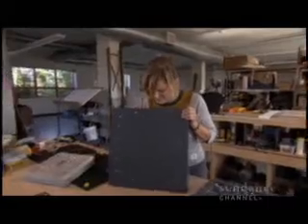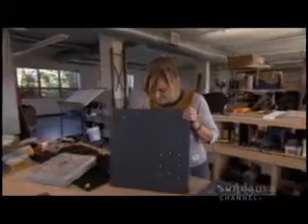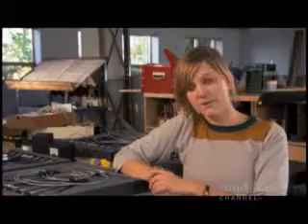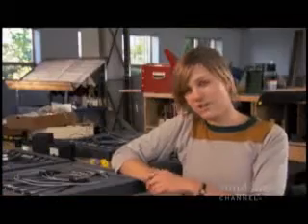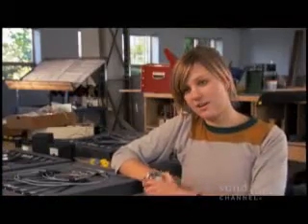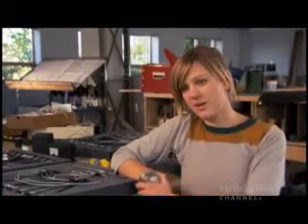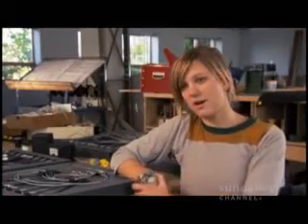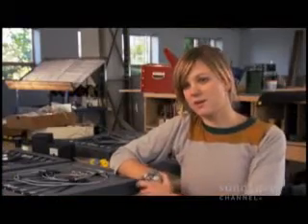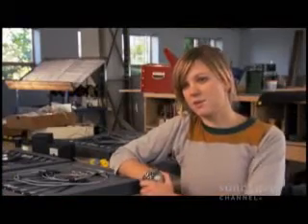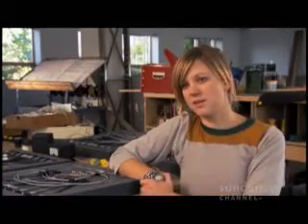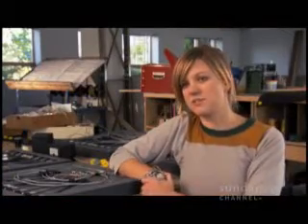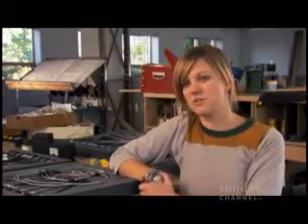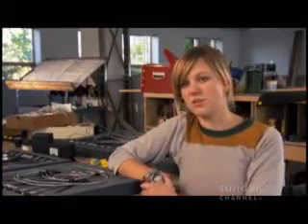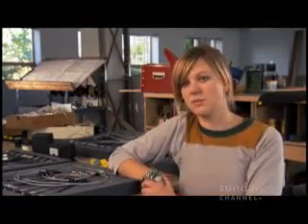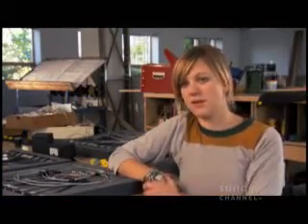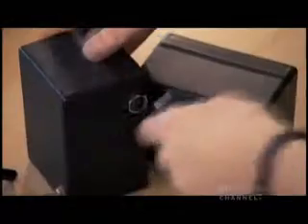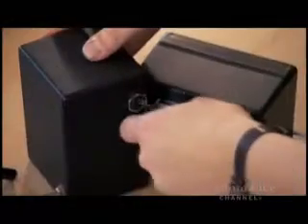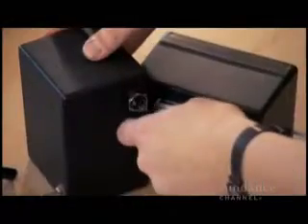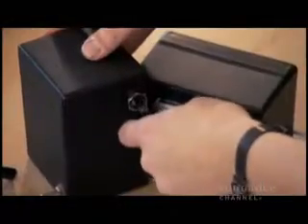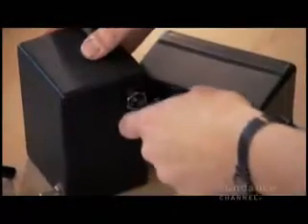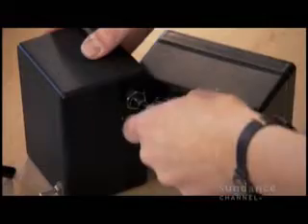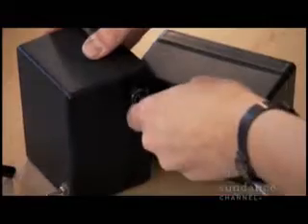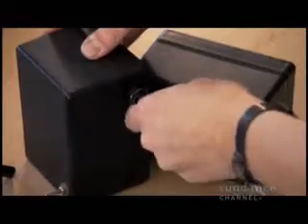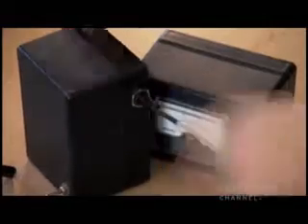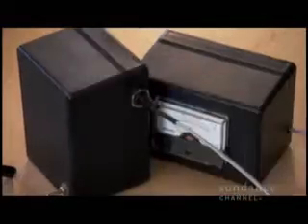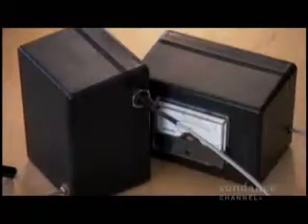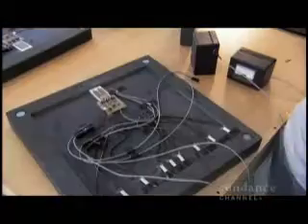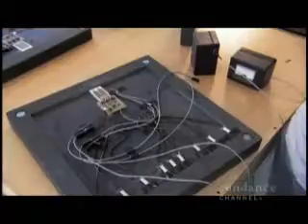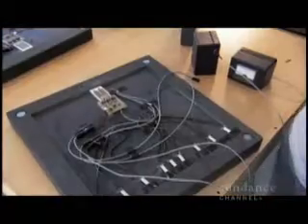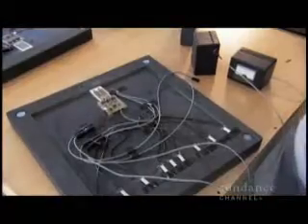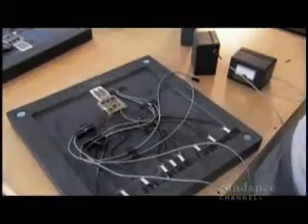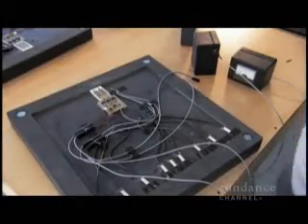The power generated by Power Leap gets stored in a battery, and that battery is hooked up to the circuit of lights.